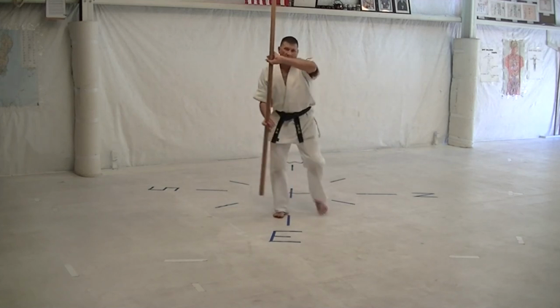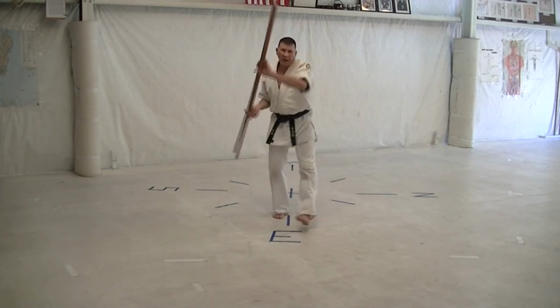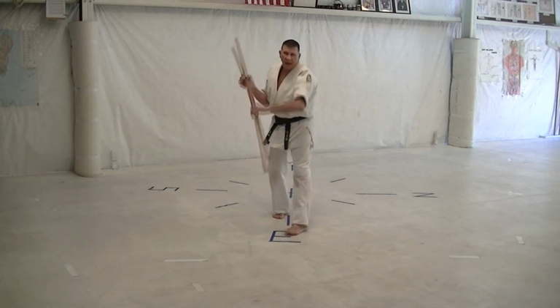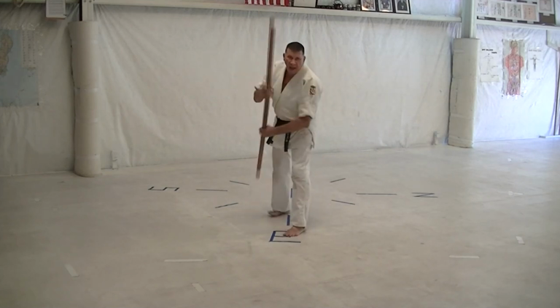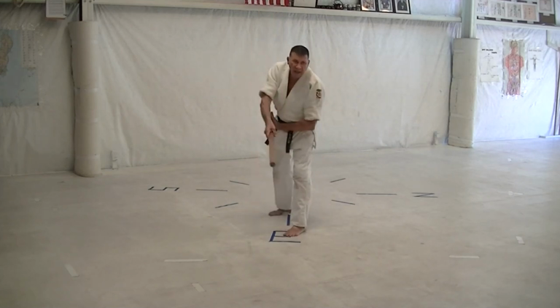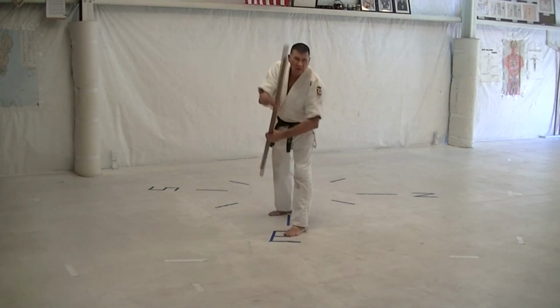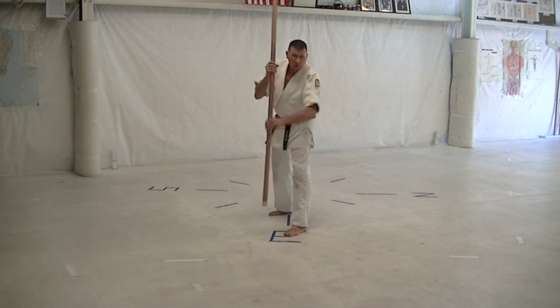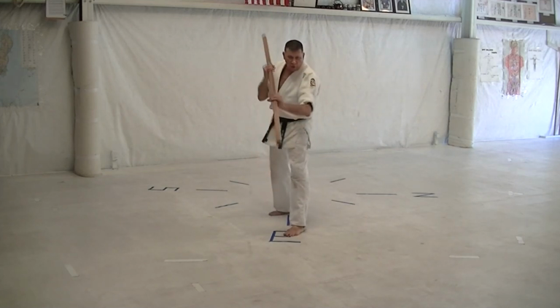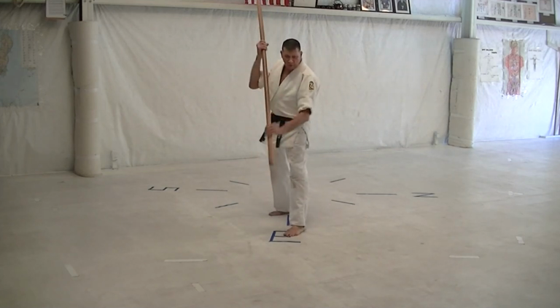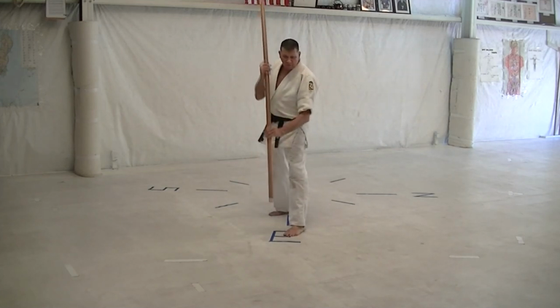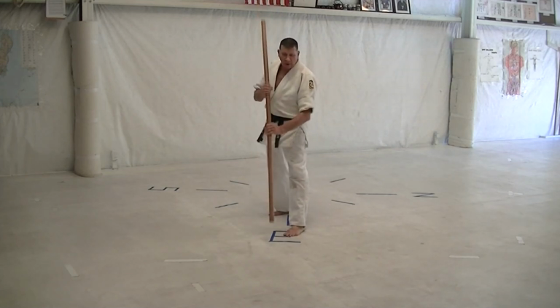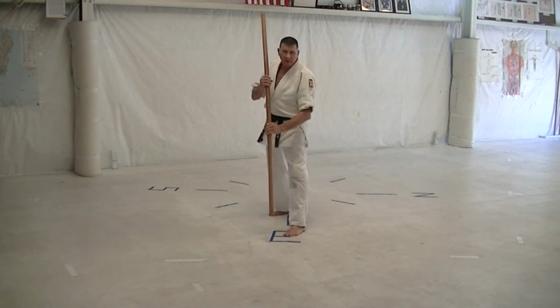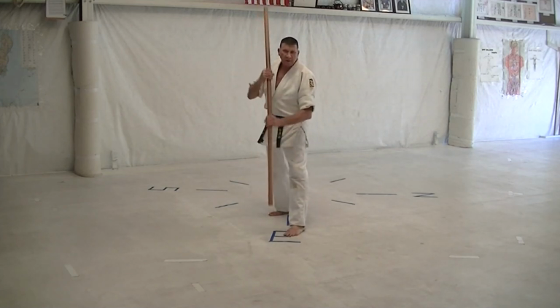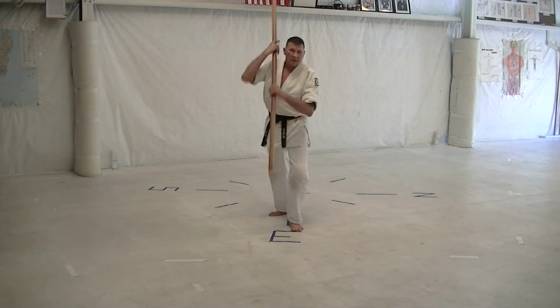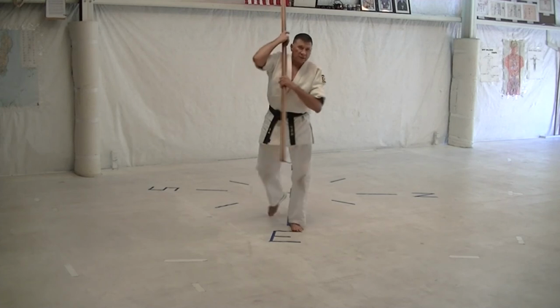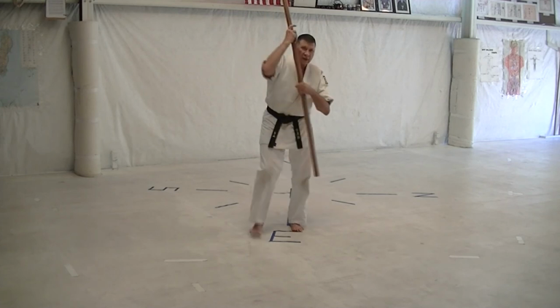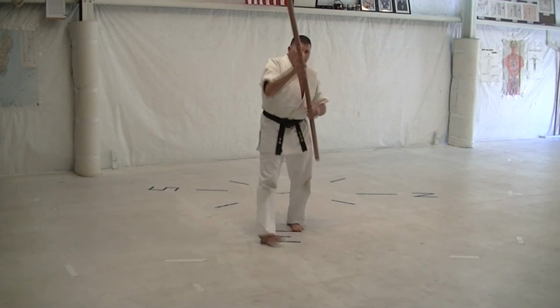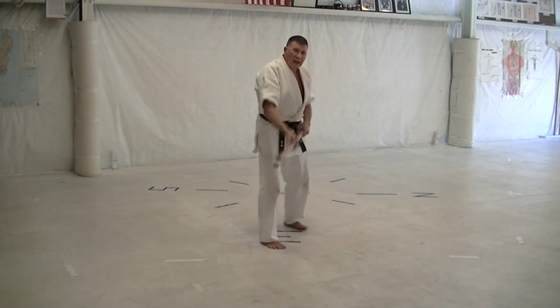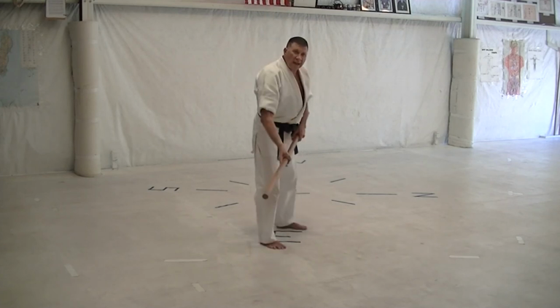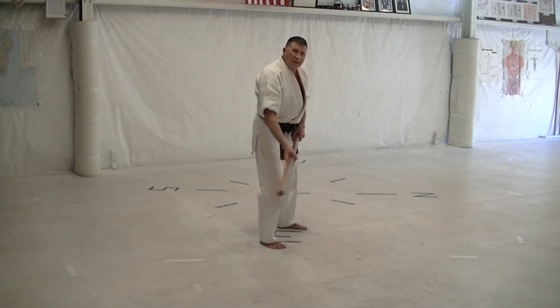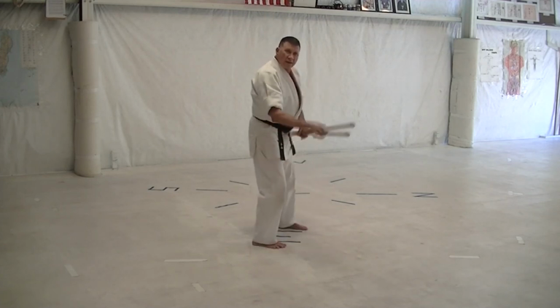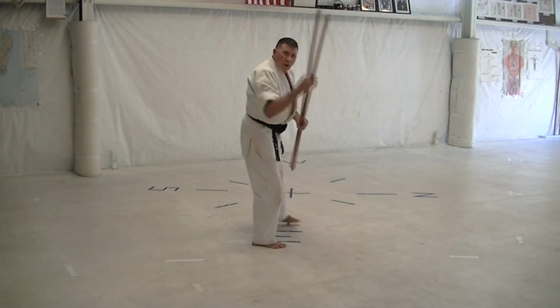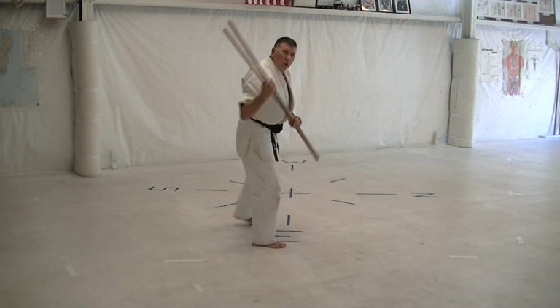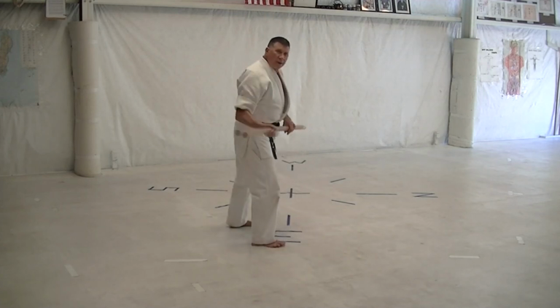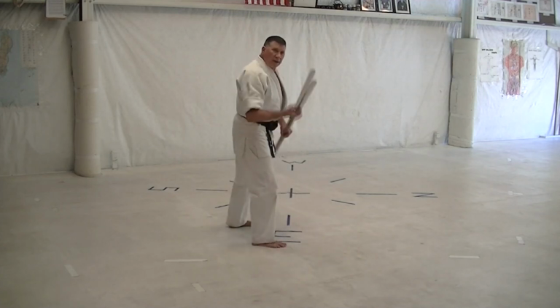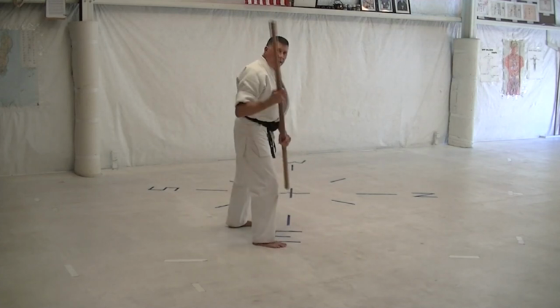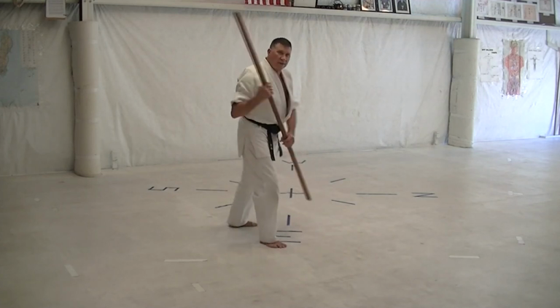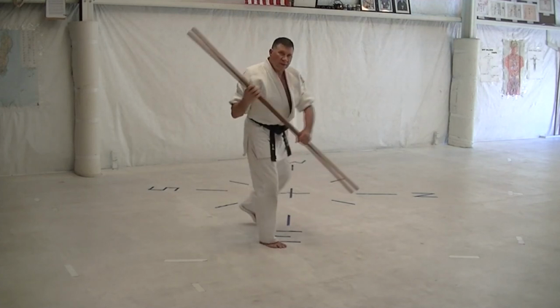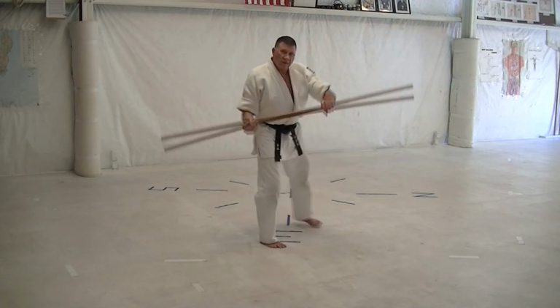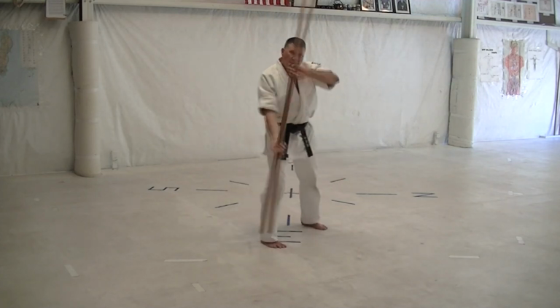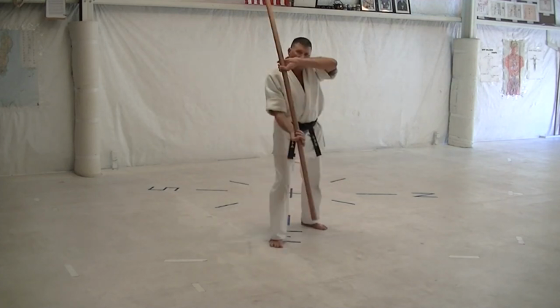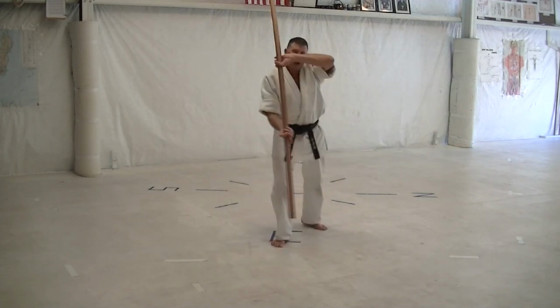Step, head, head, groin, foot. Step, head, open, inline, flip block.